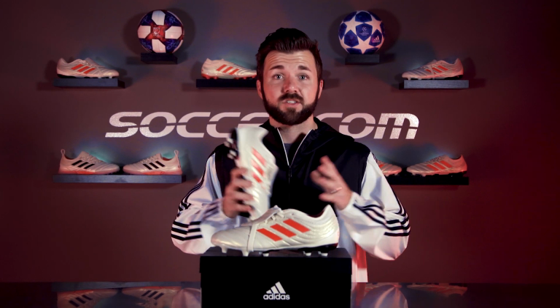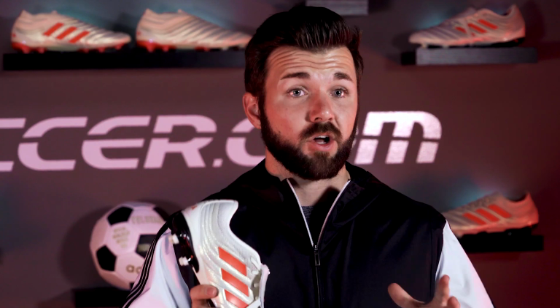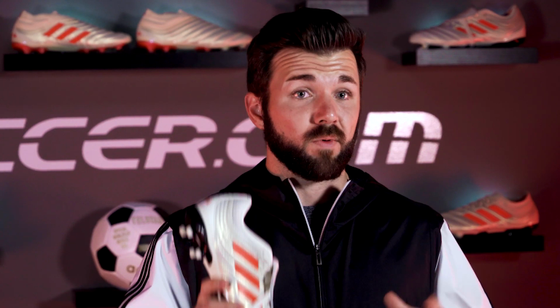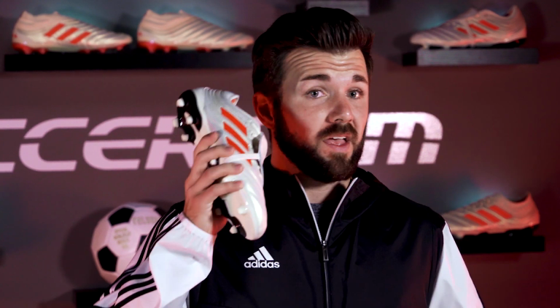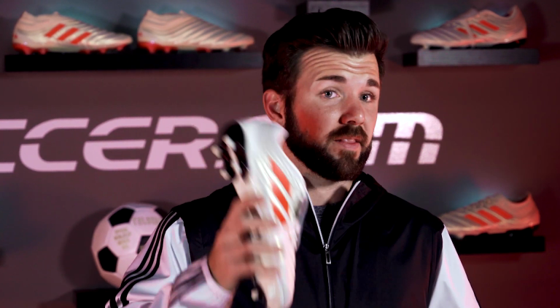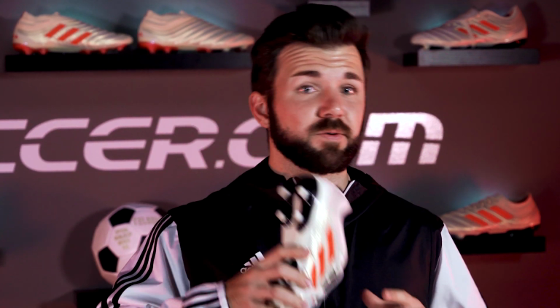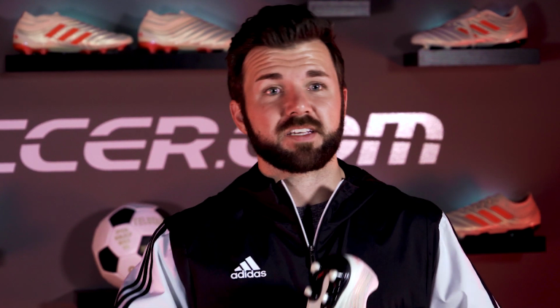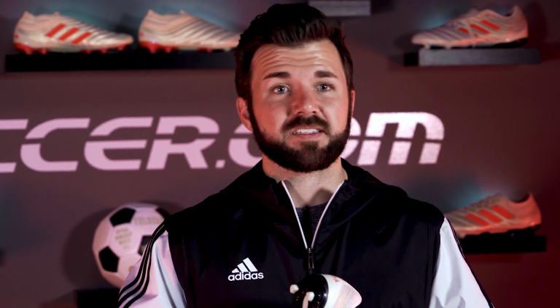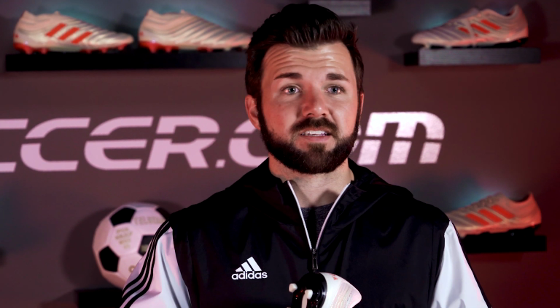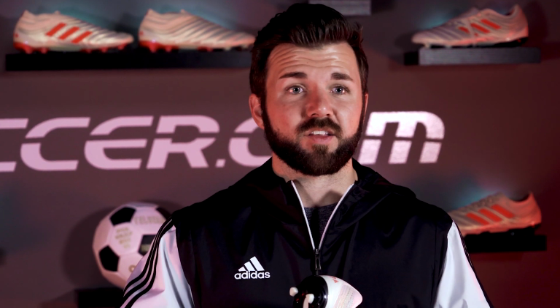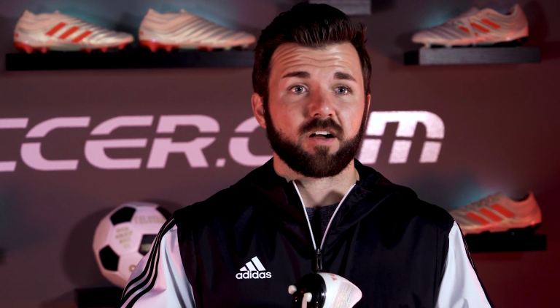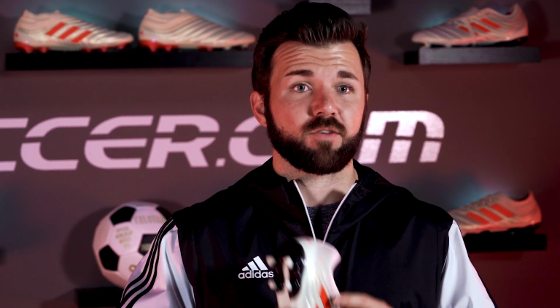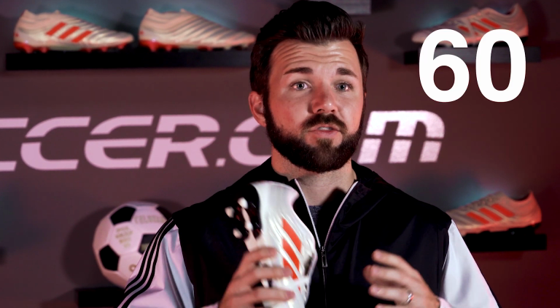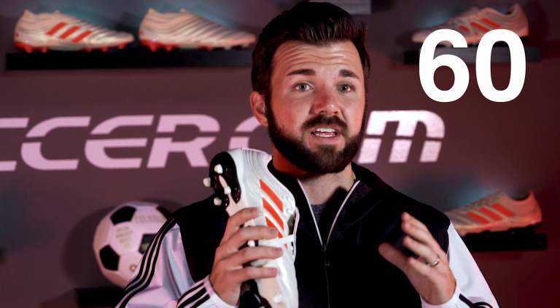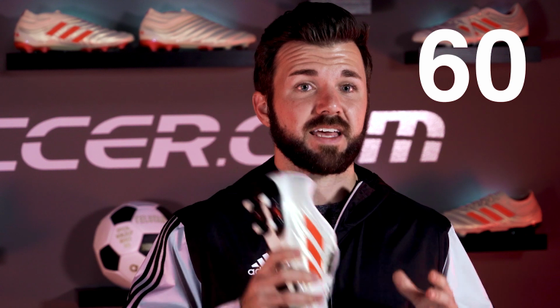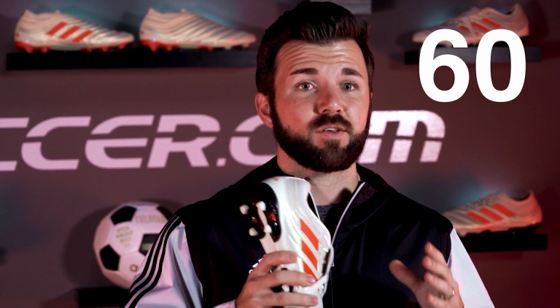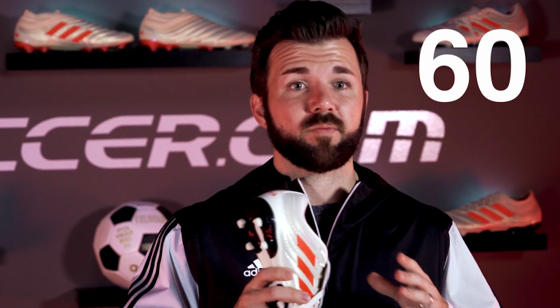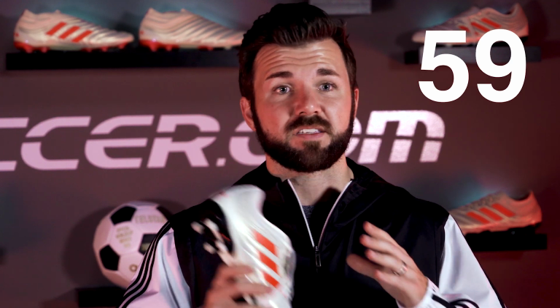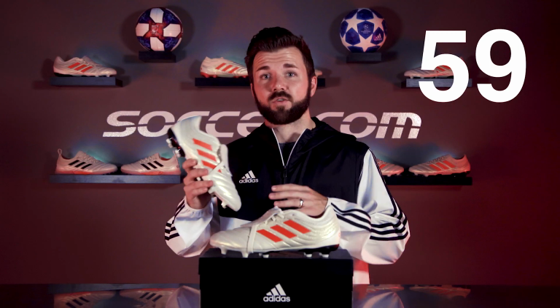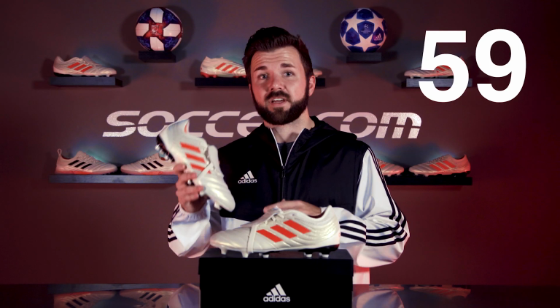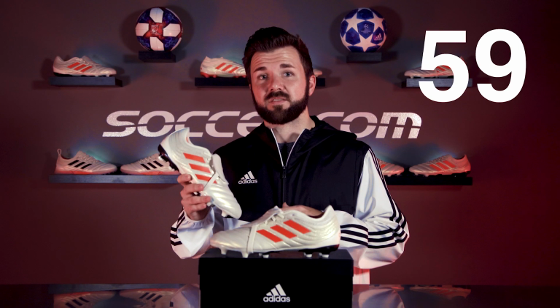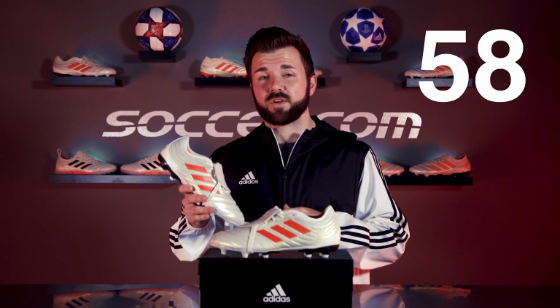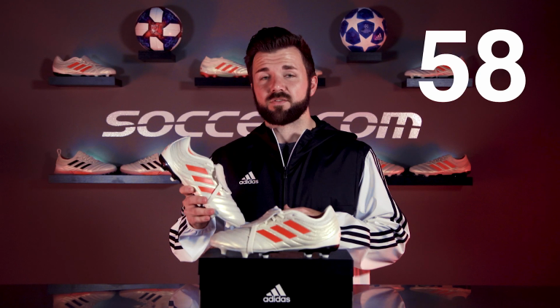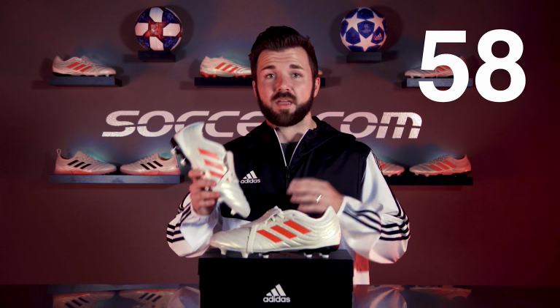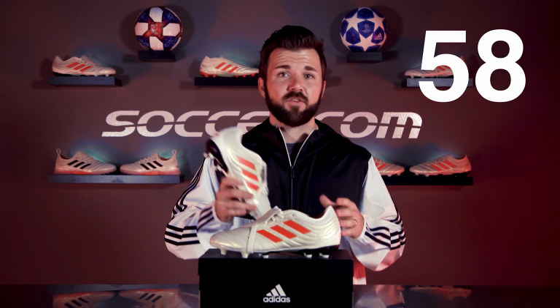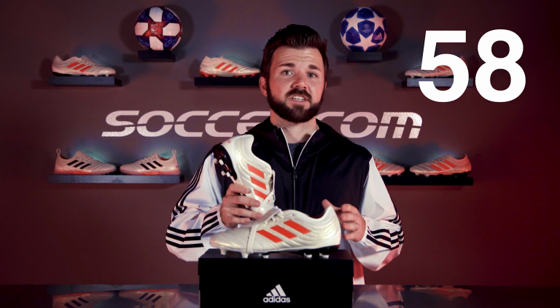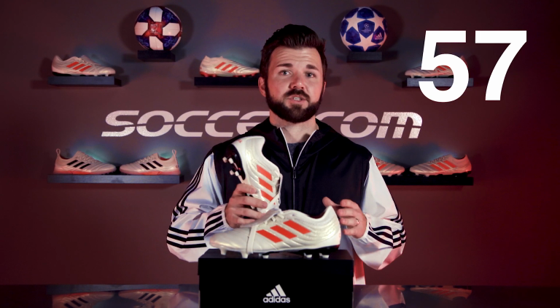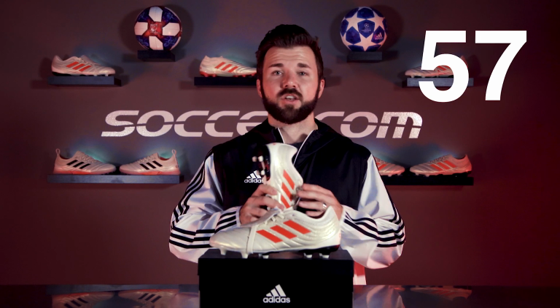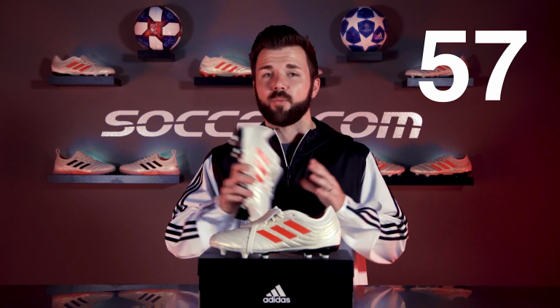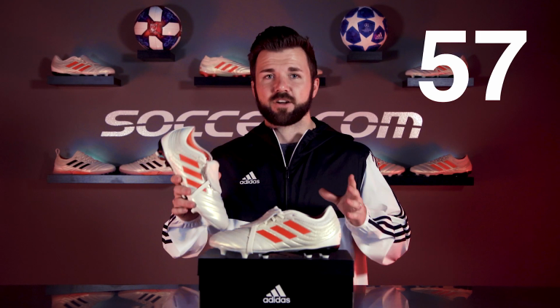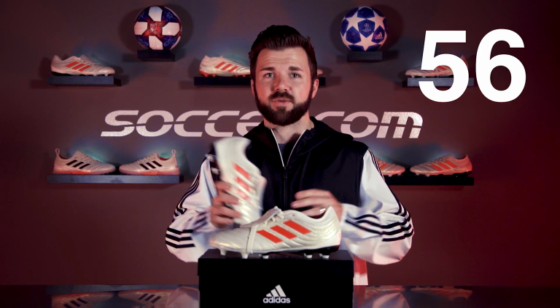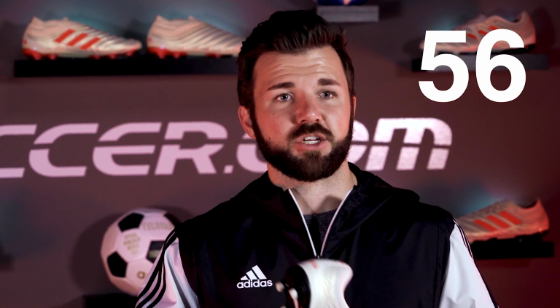So let's put 60 seconds on the clock and run through exactly what makes the Gloro 19.2 a perfect option no matter your budget.